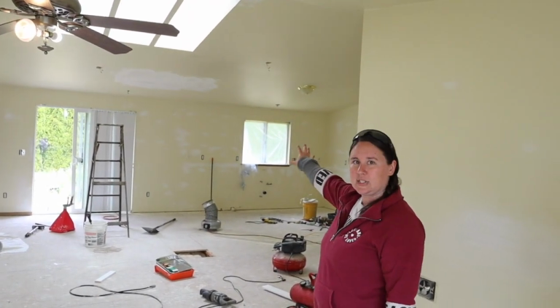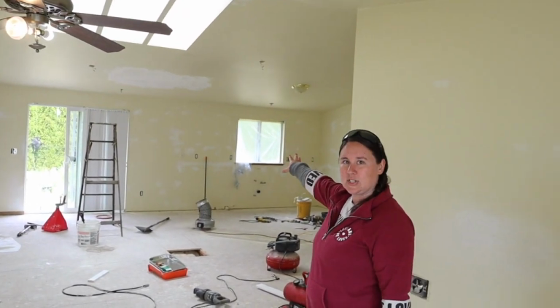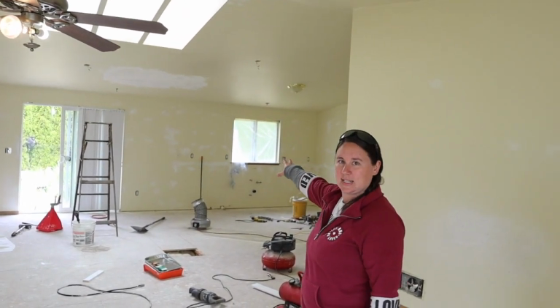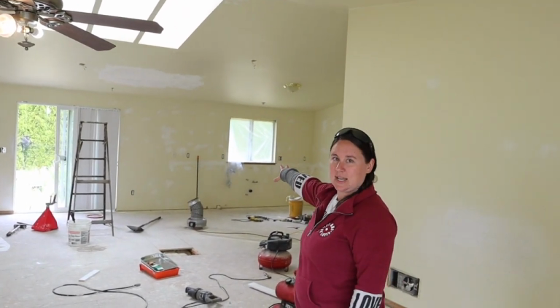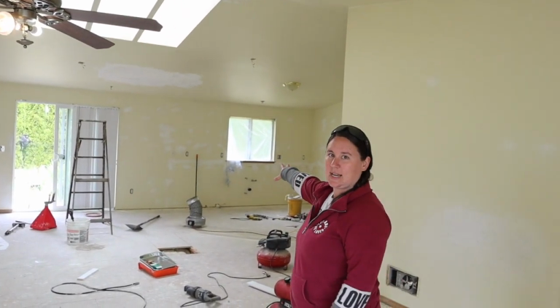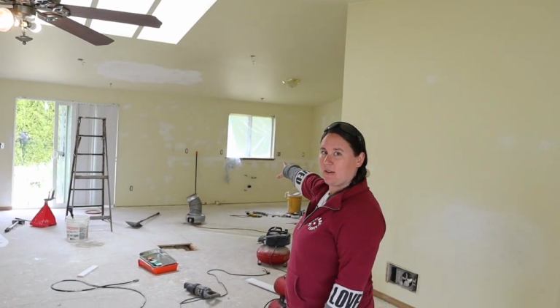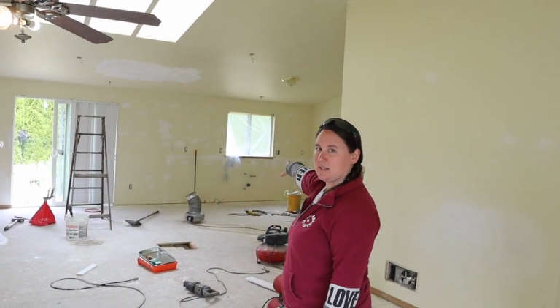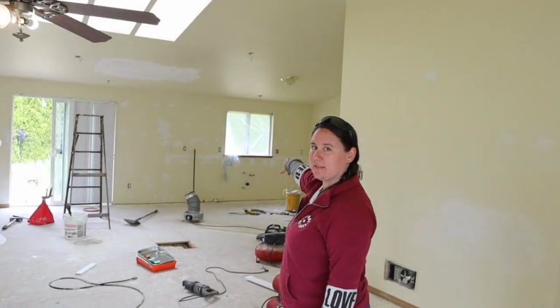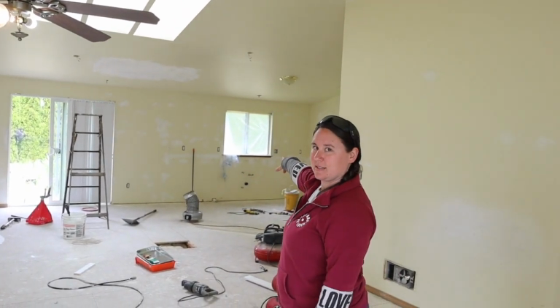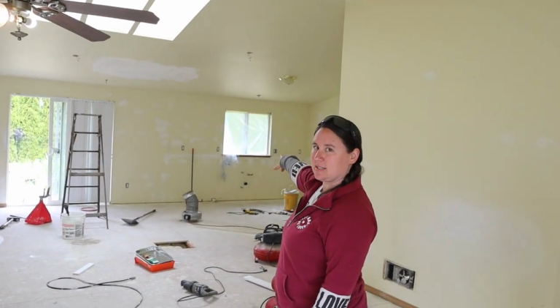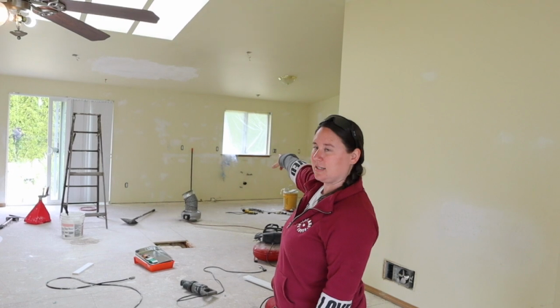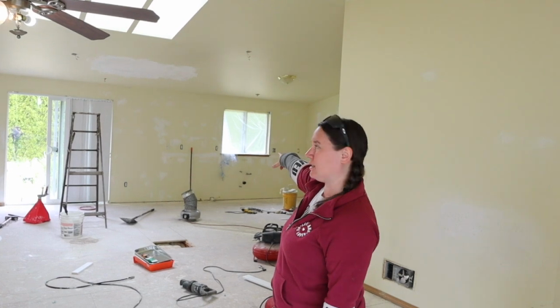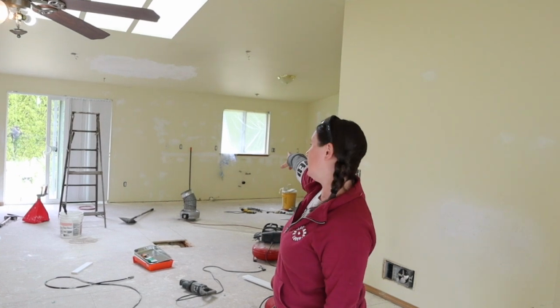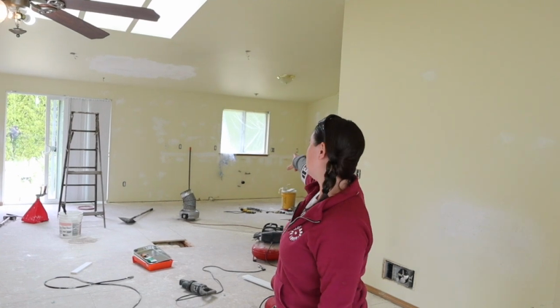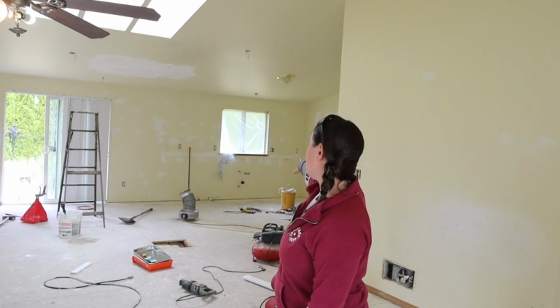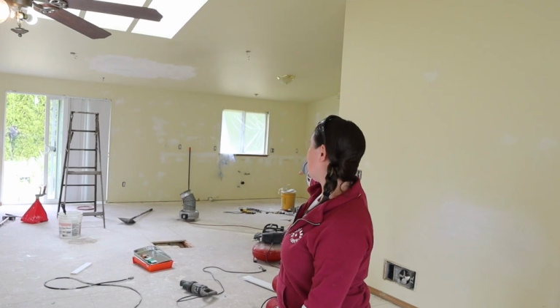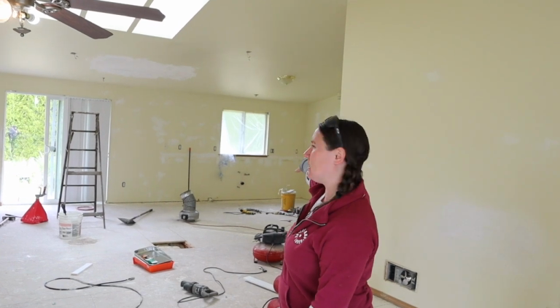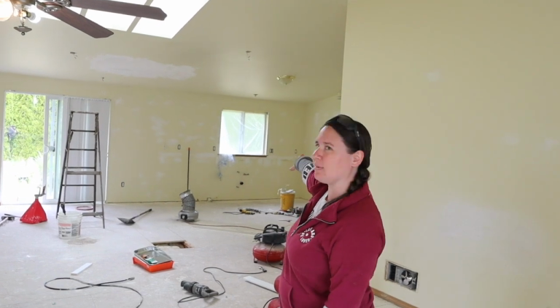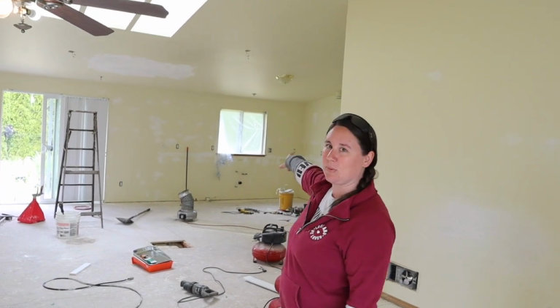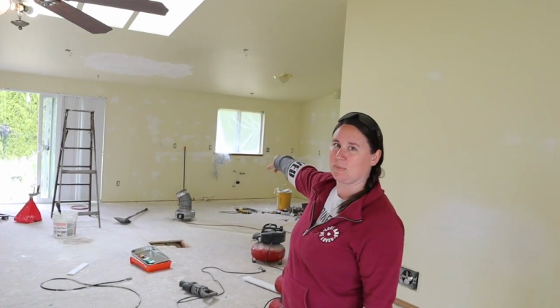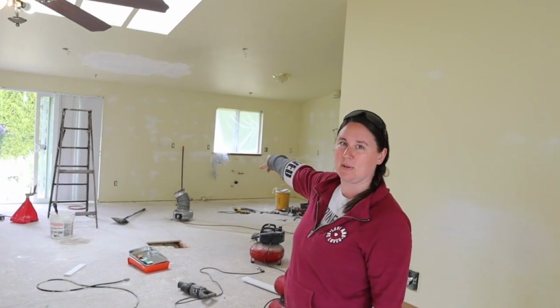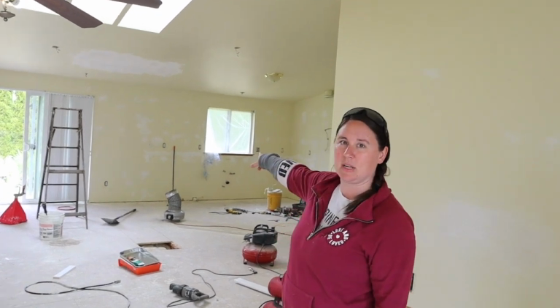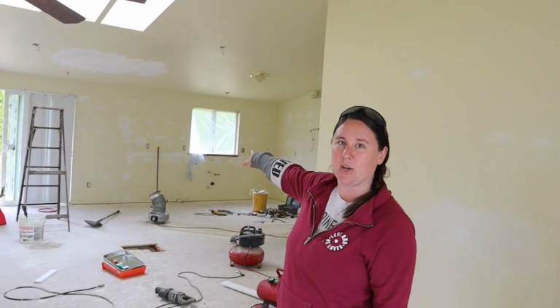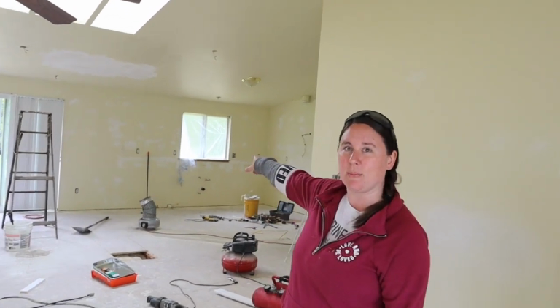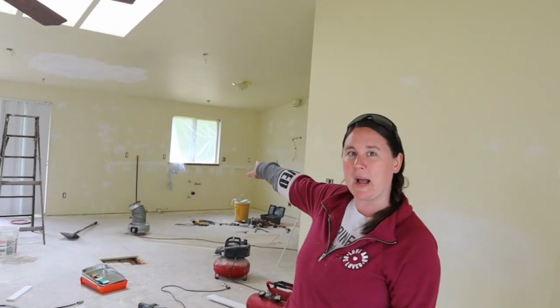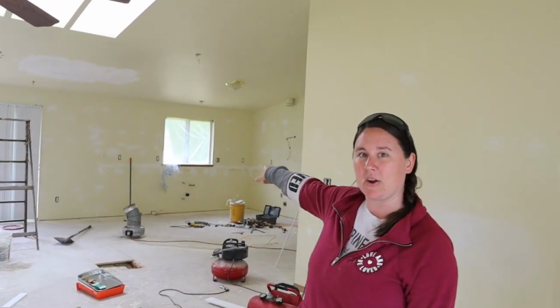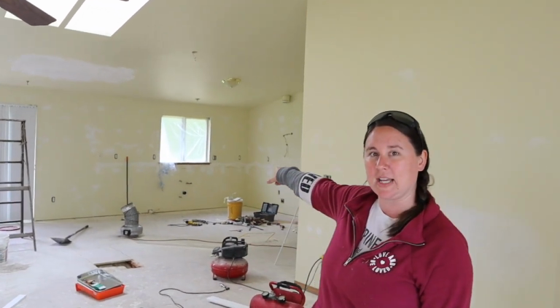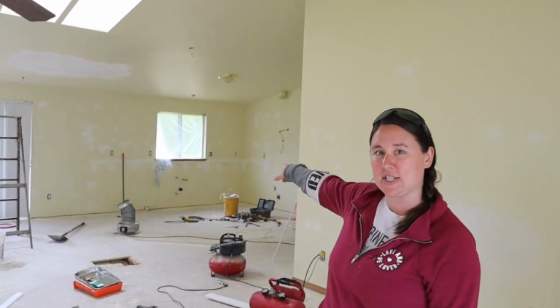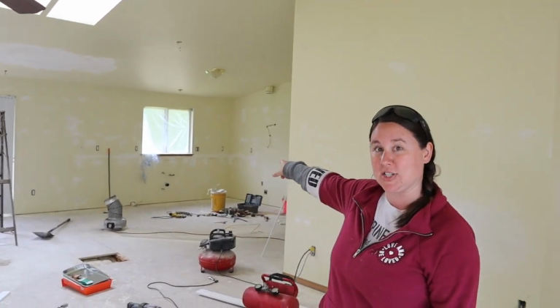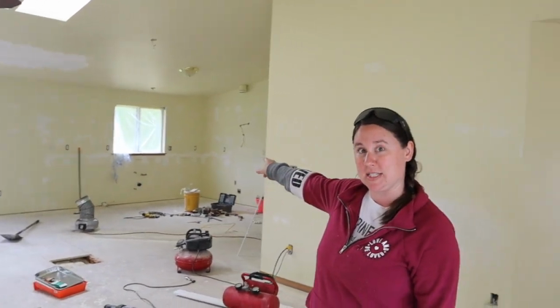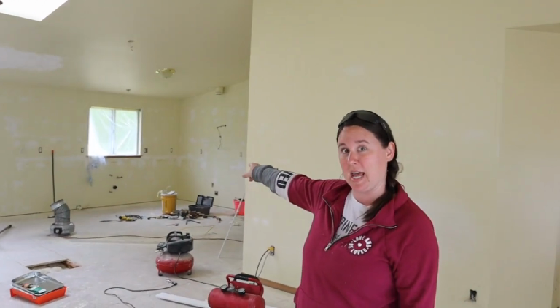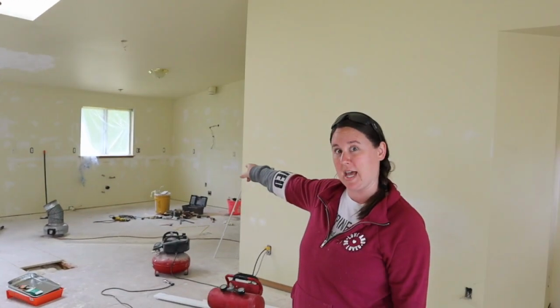We got all the flooring ripped up and the kitchen taken out, as you can see. We're going to go buy our new kitchen today.